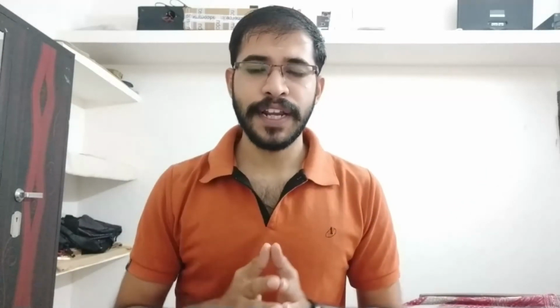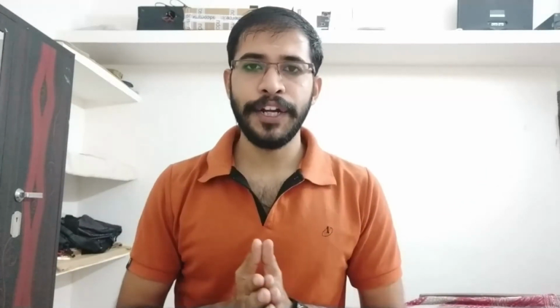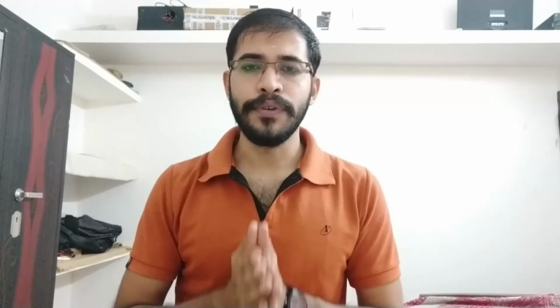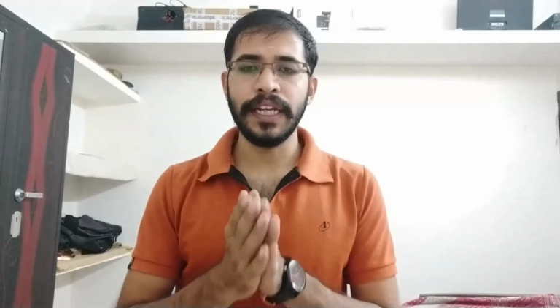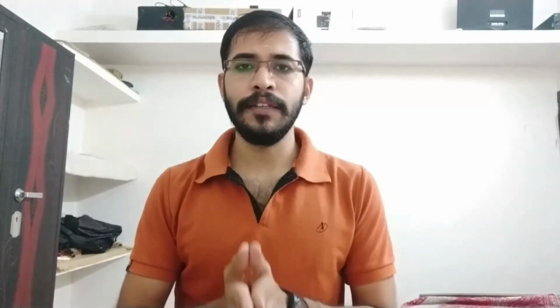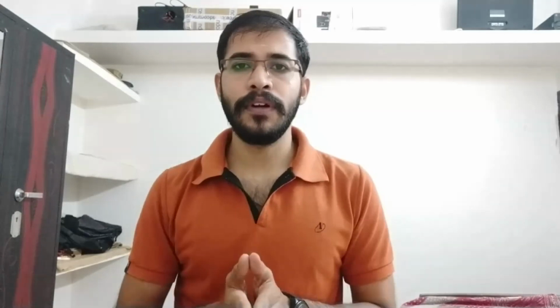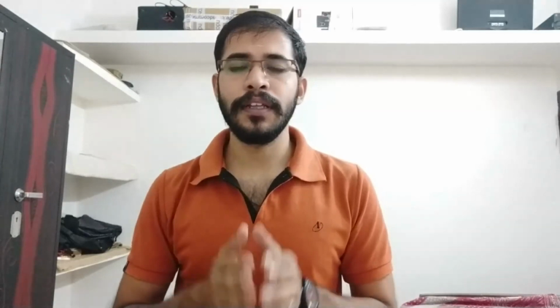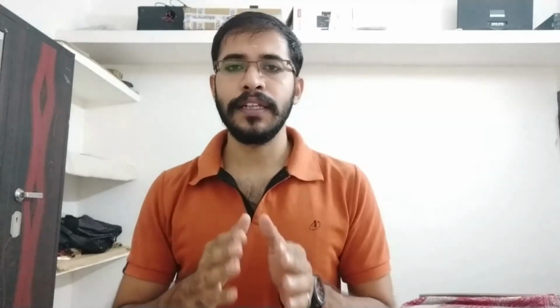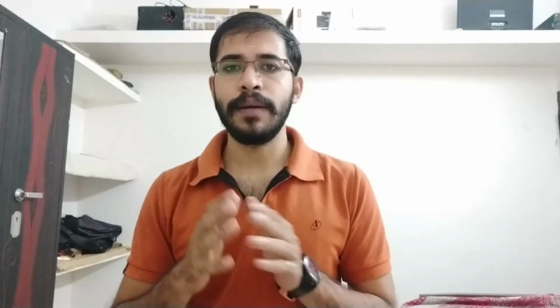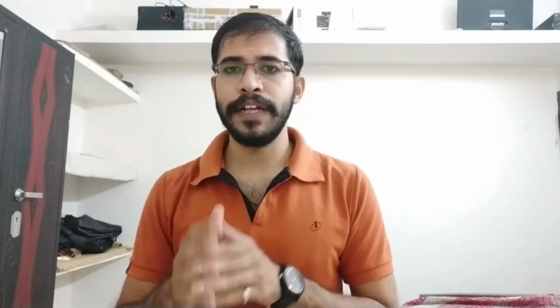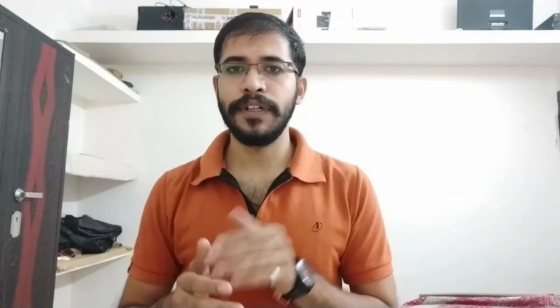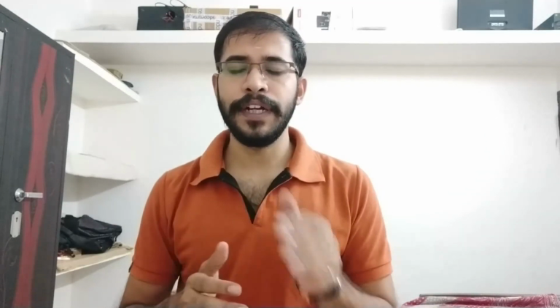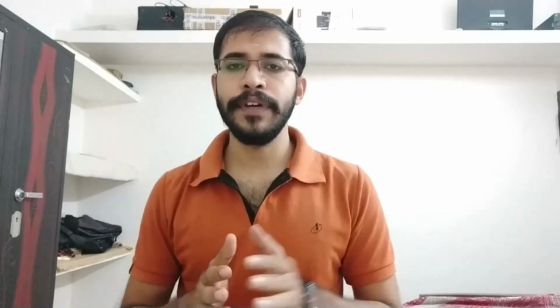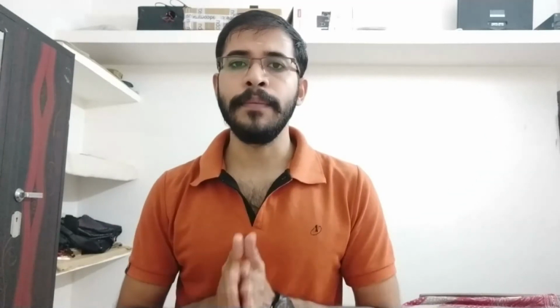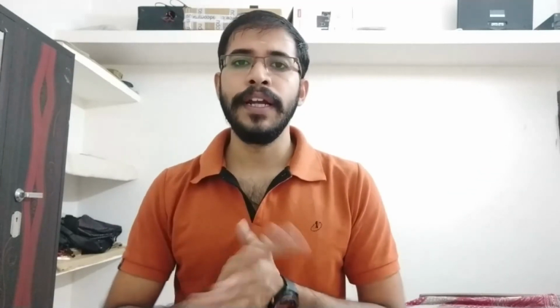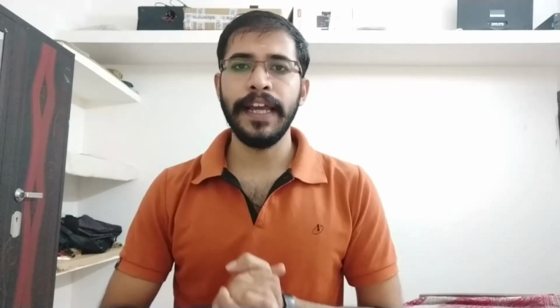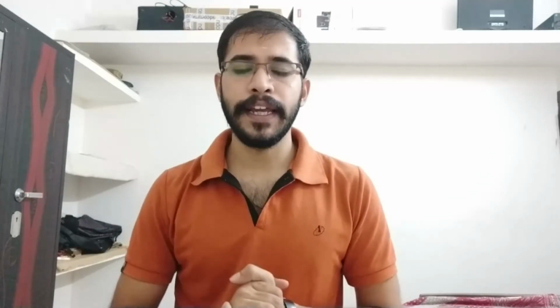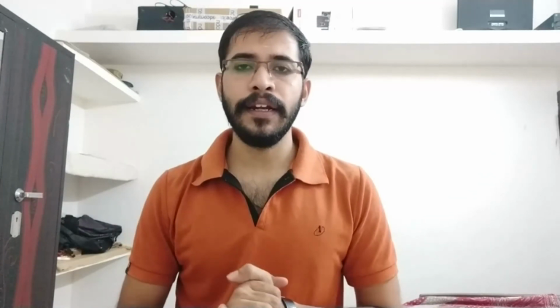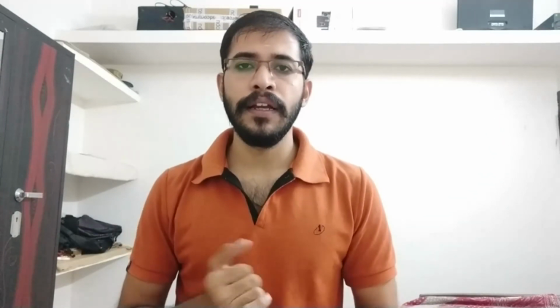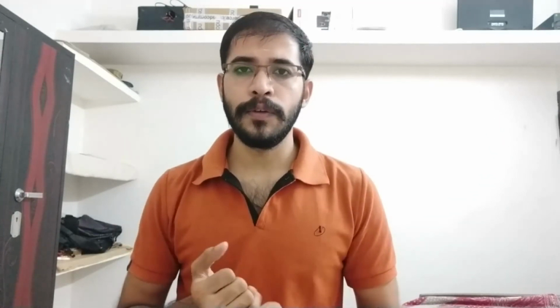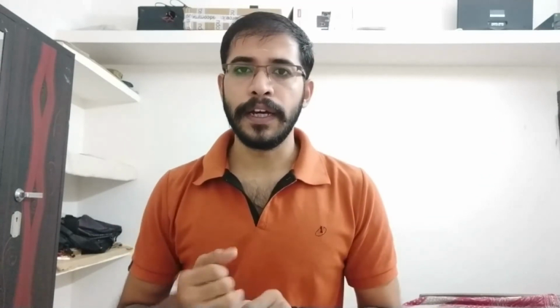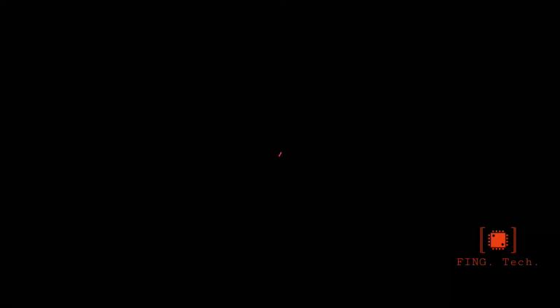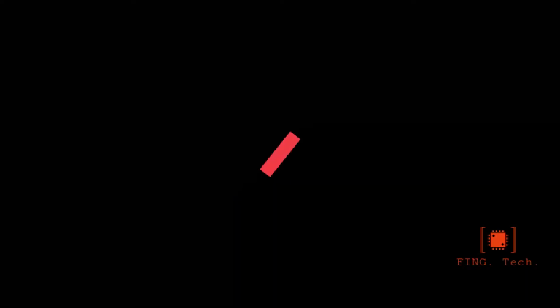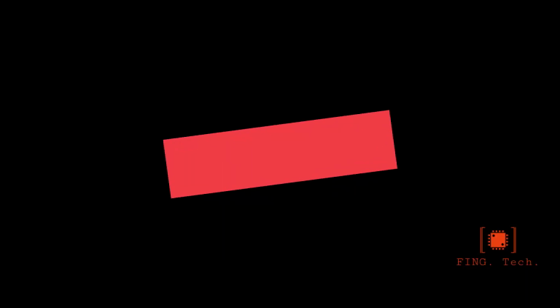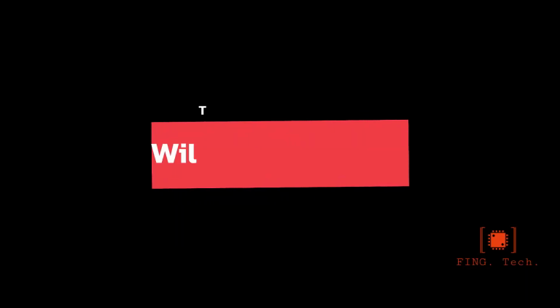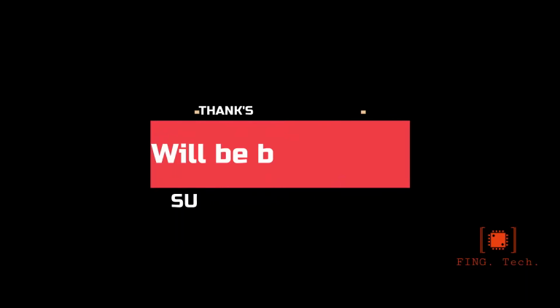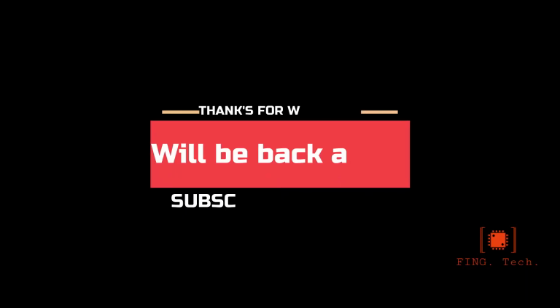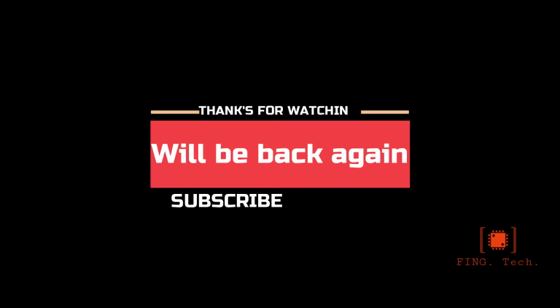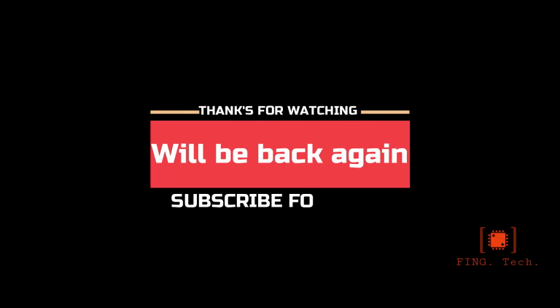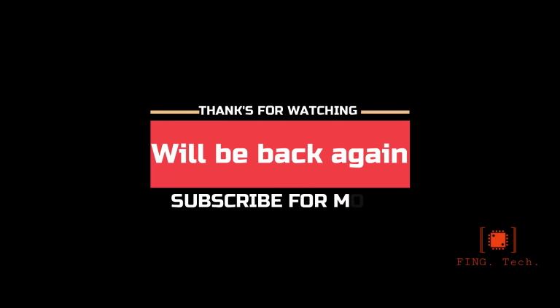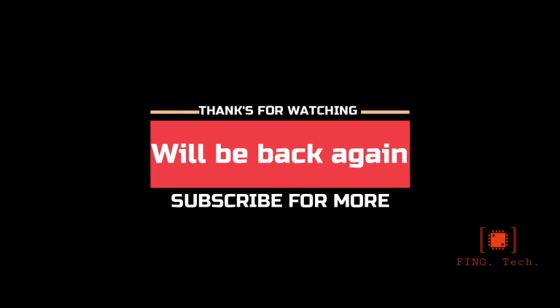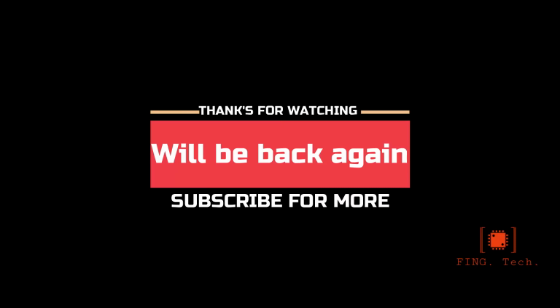Stay tuned for updates. Take care and goodbye.